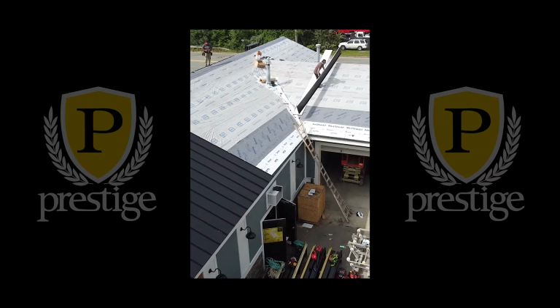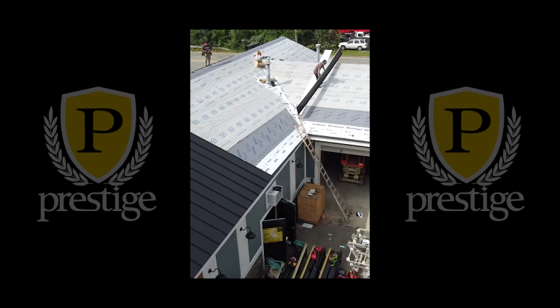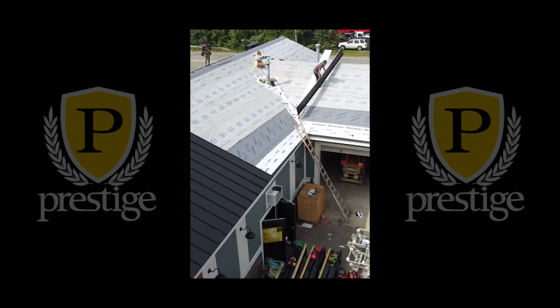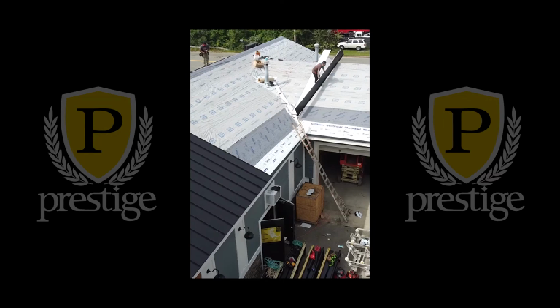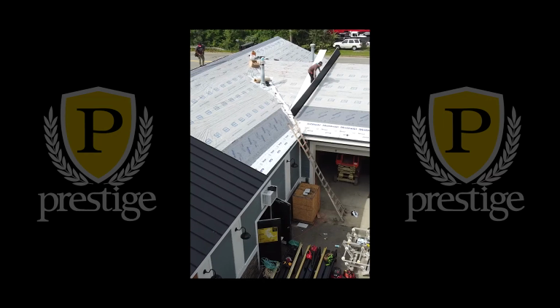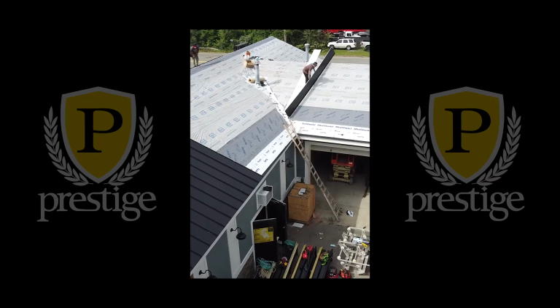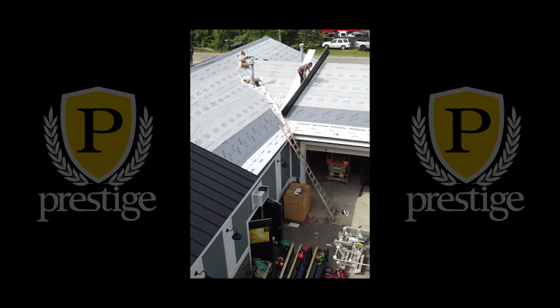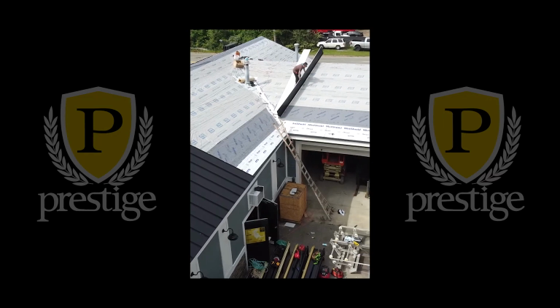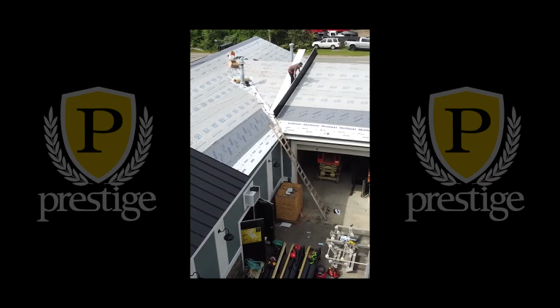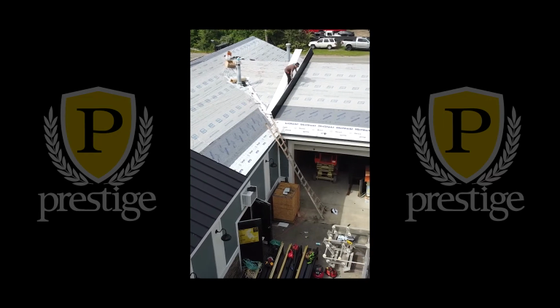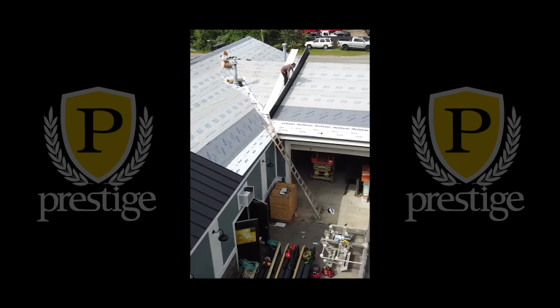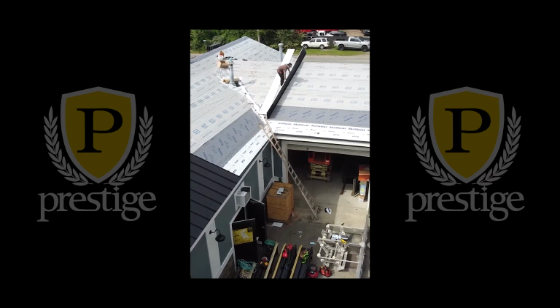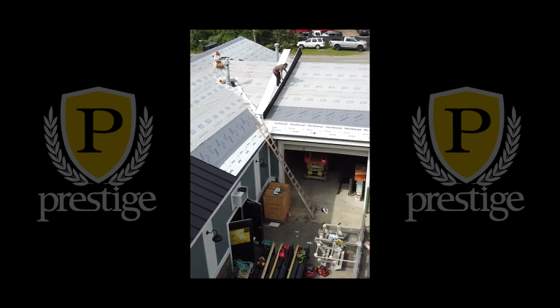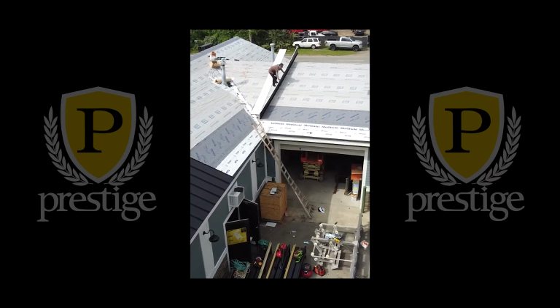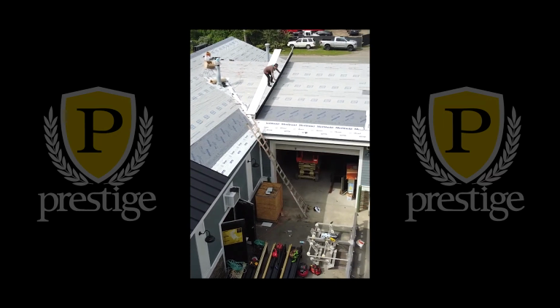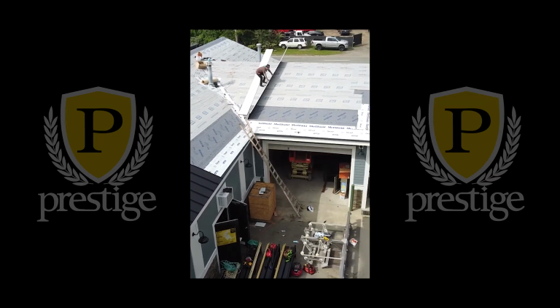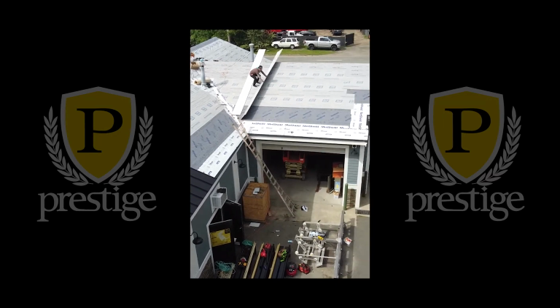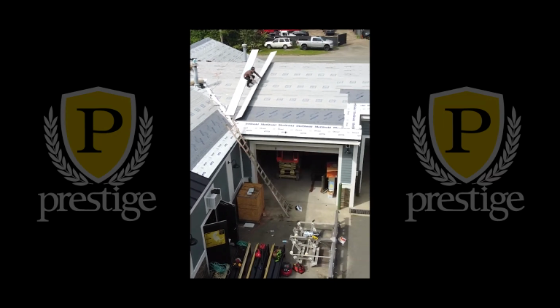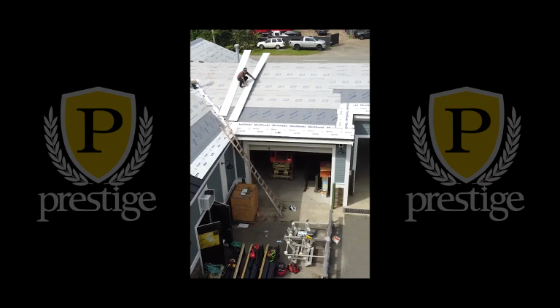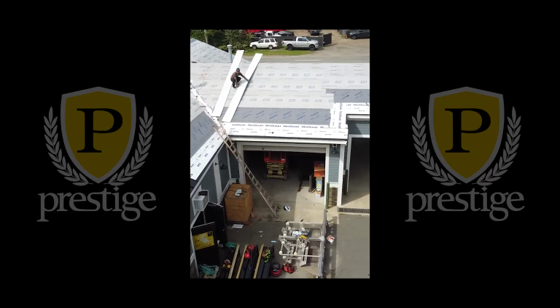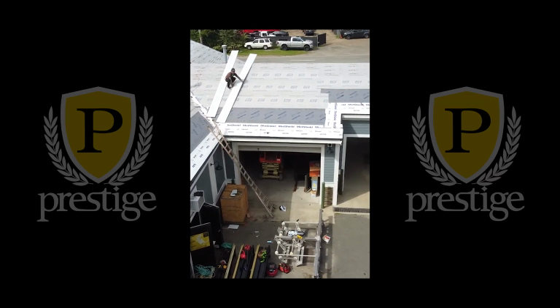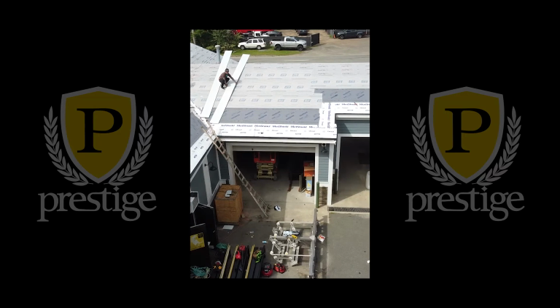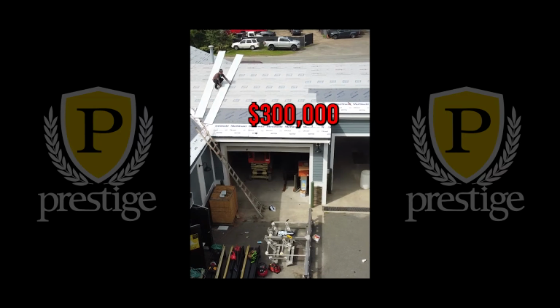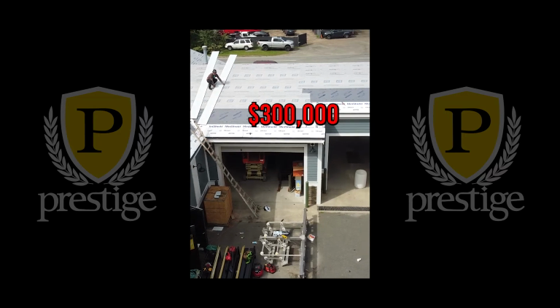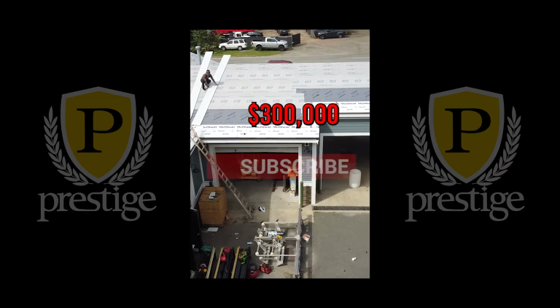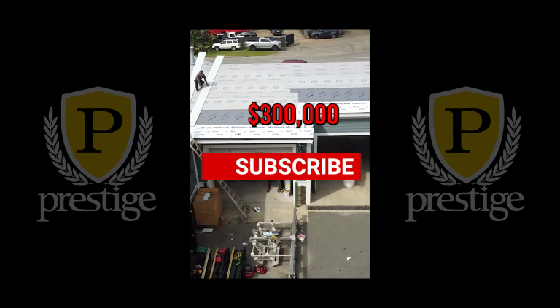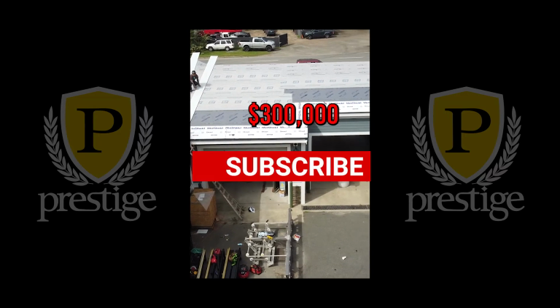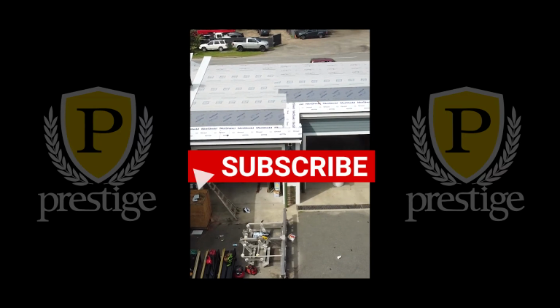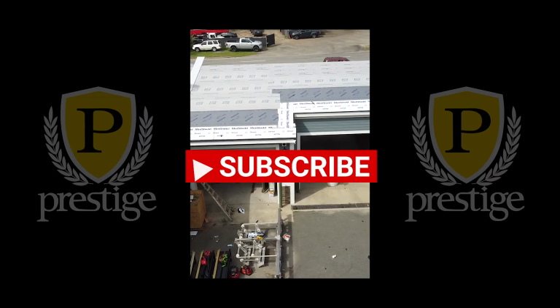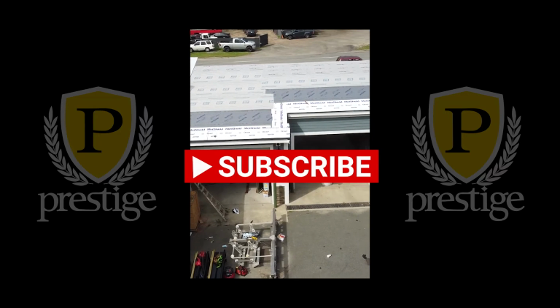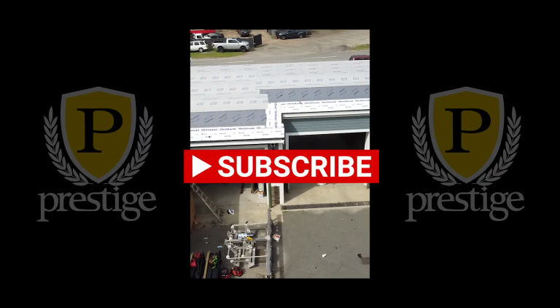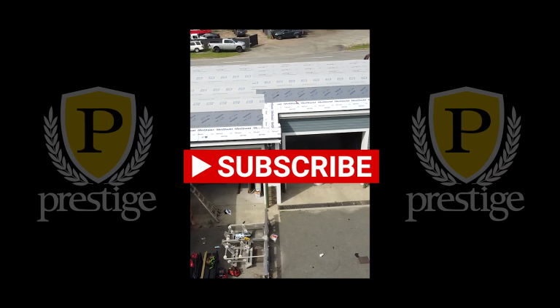So overall, just adding the two paystations, we are looking at about a $300,000 job. Stay tuned for more.